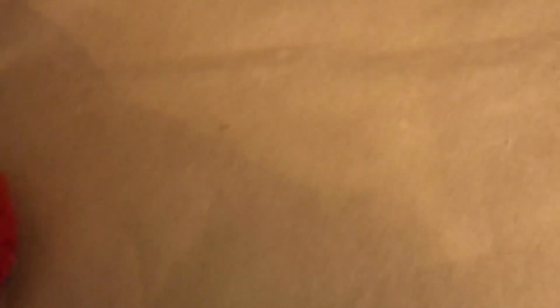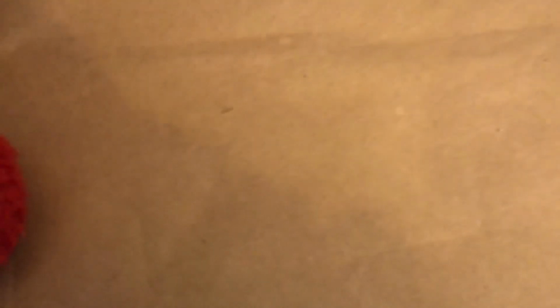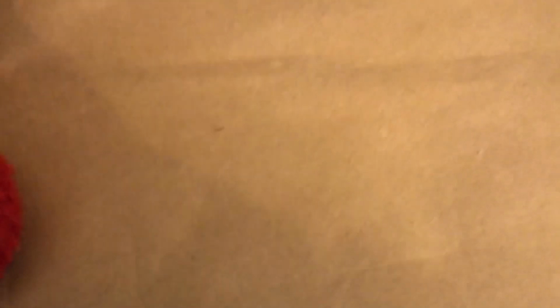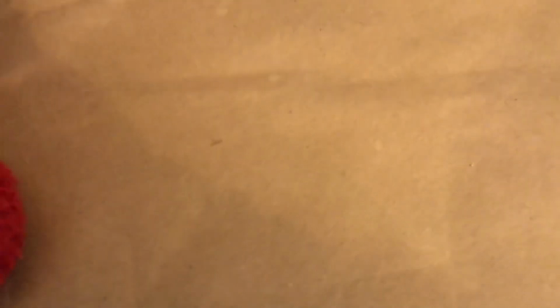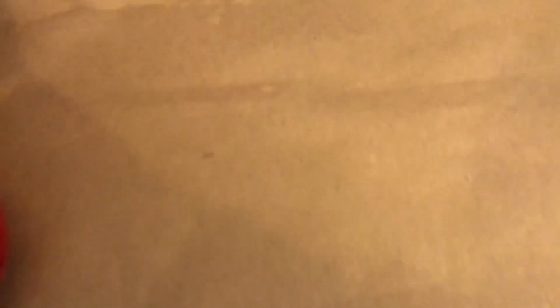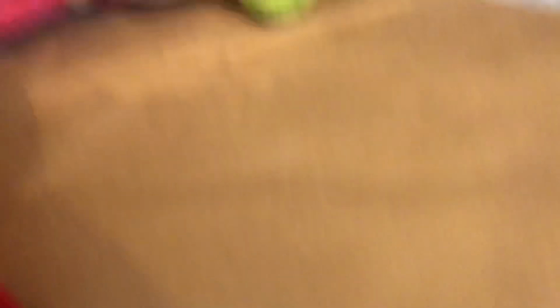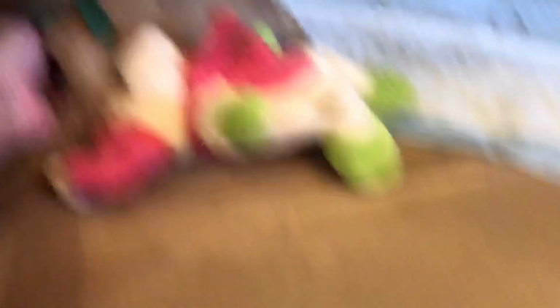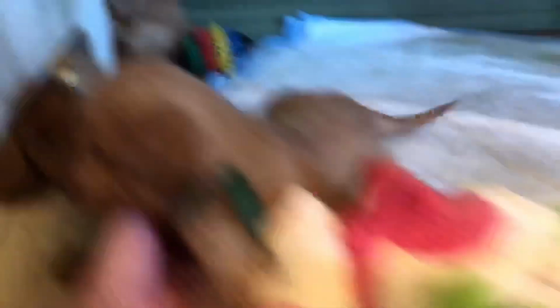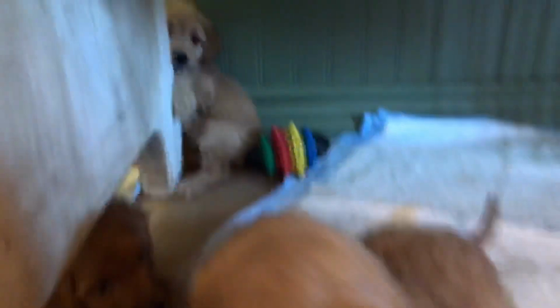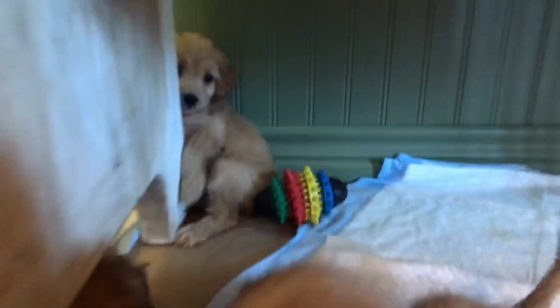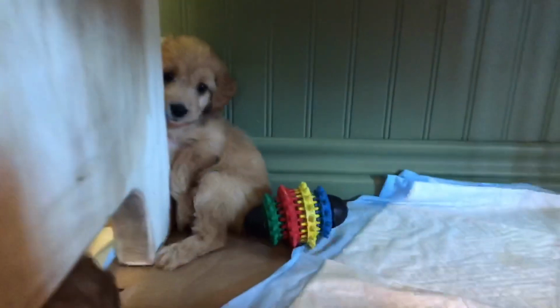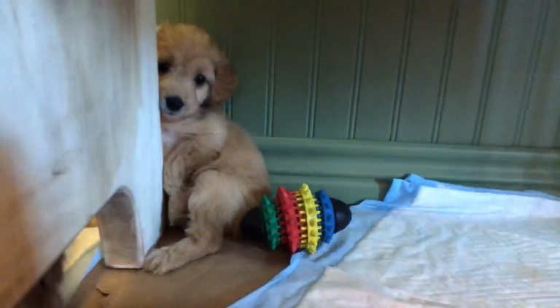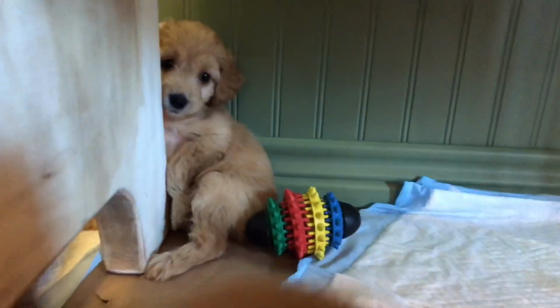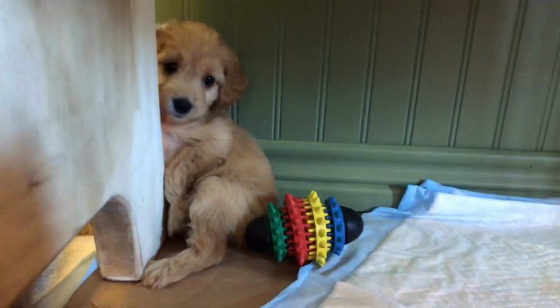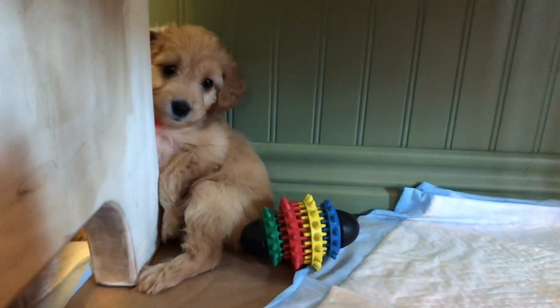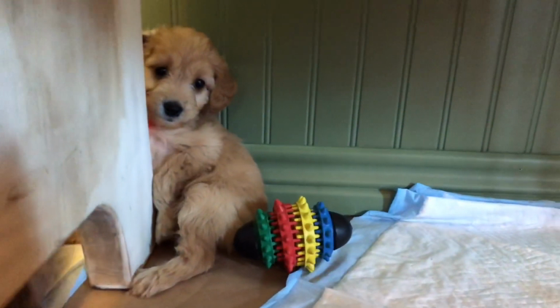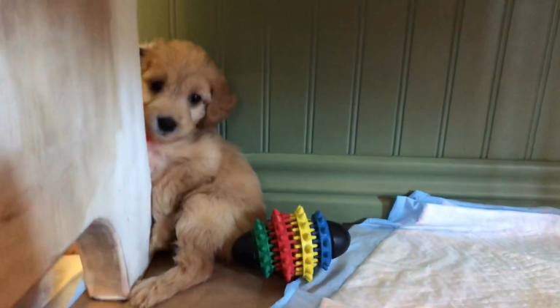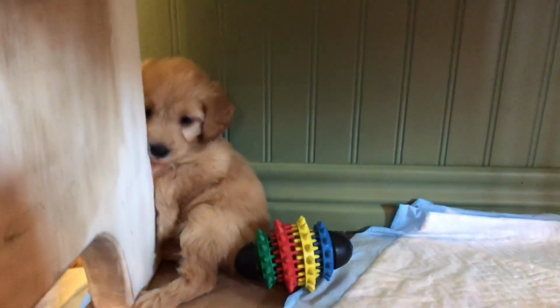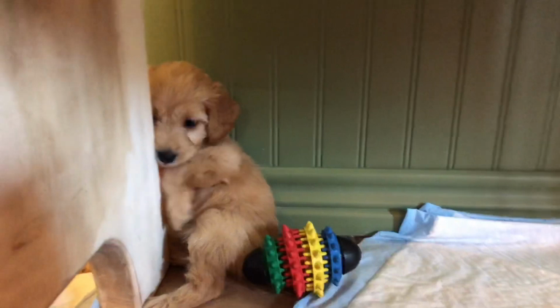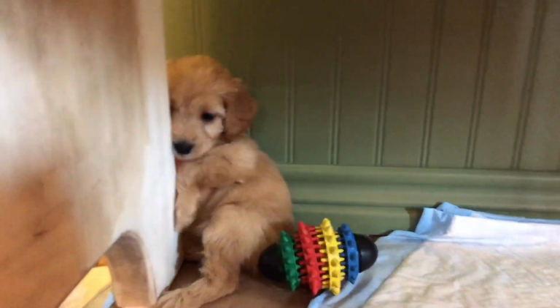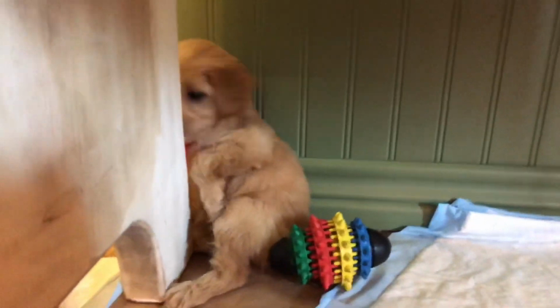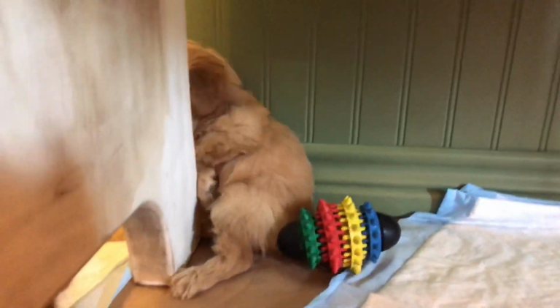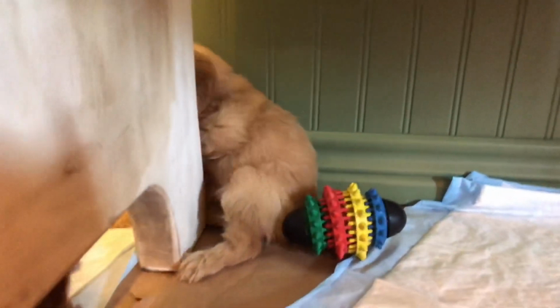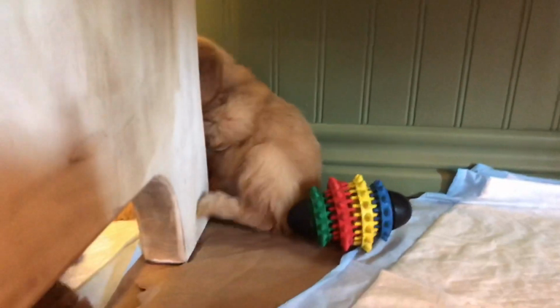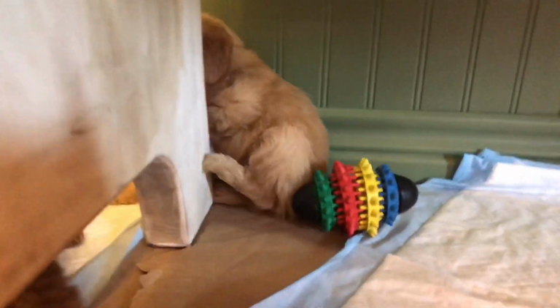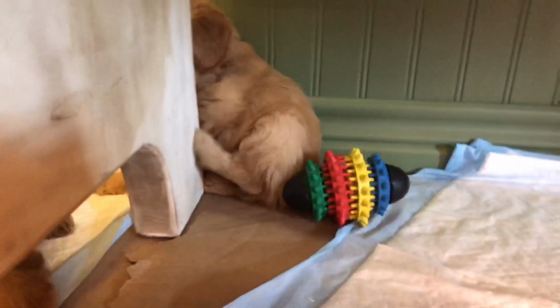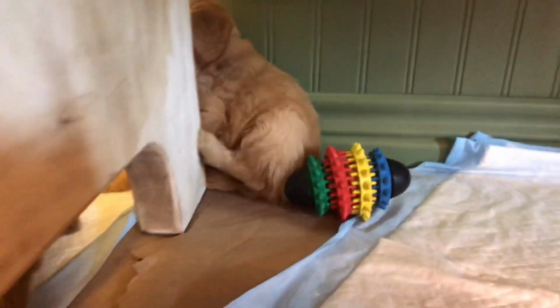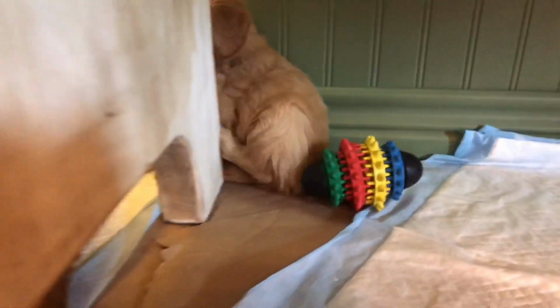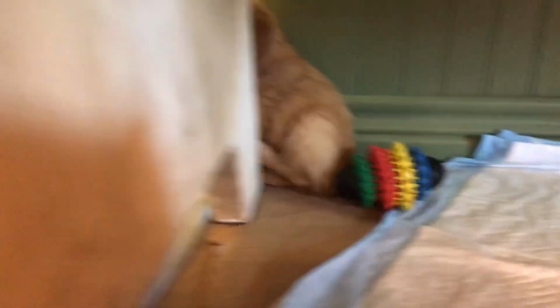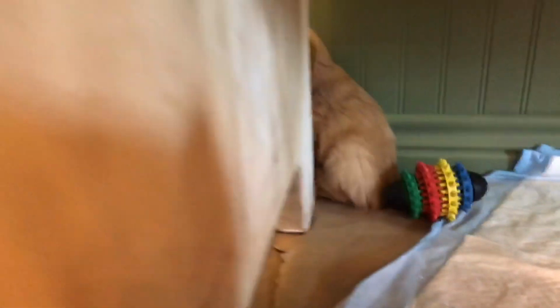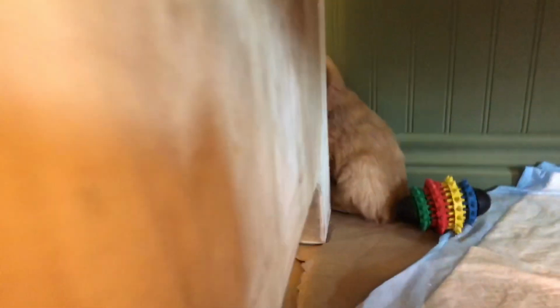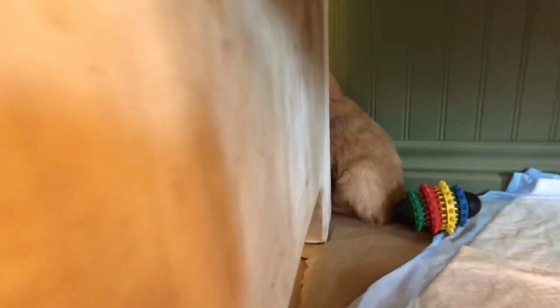What are you doing? That is adorable — you're just sitting up like a person!